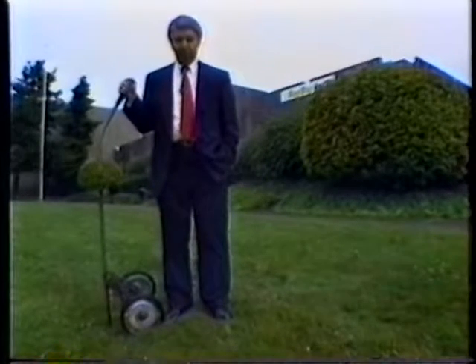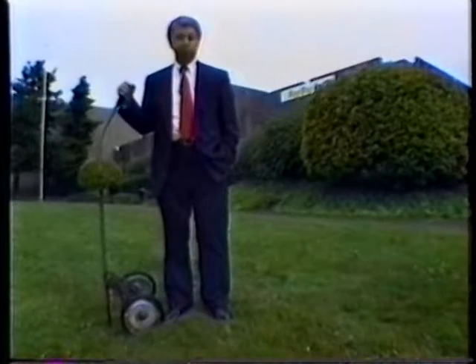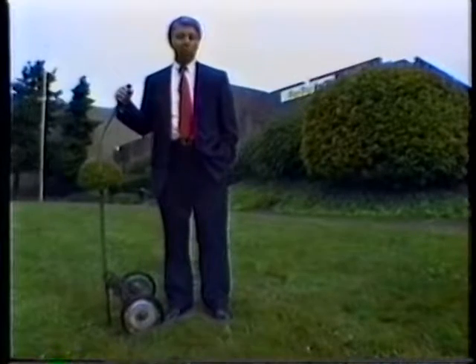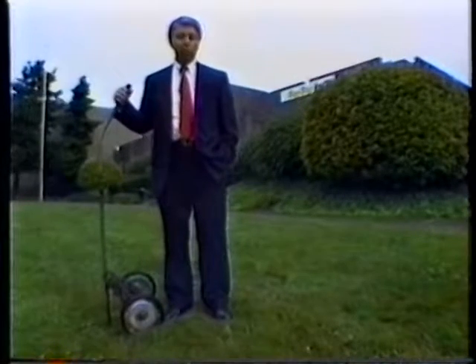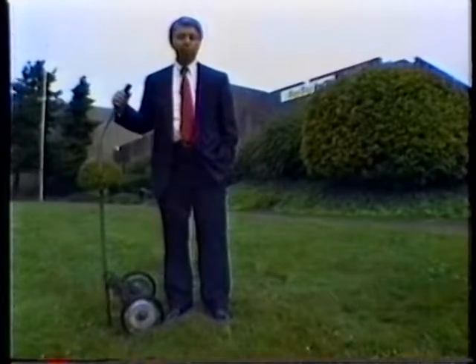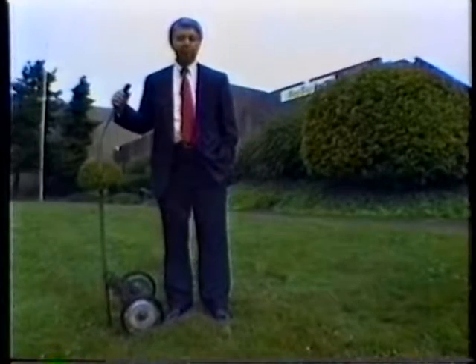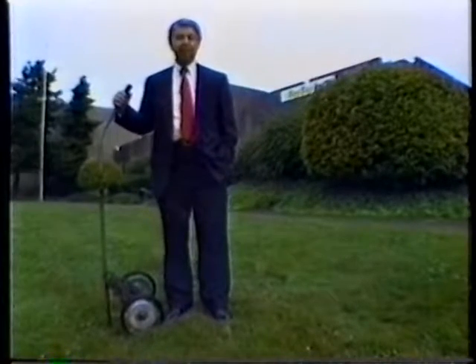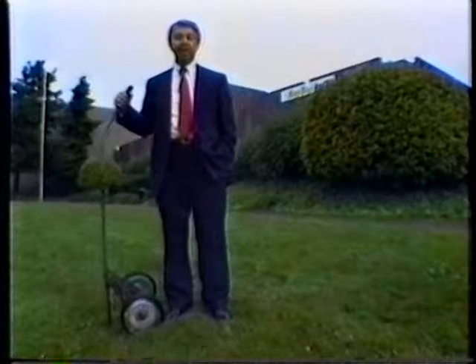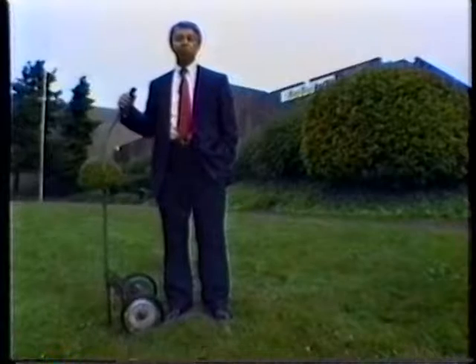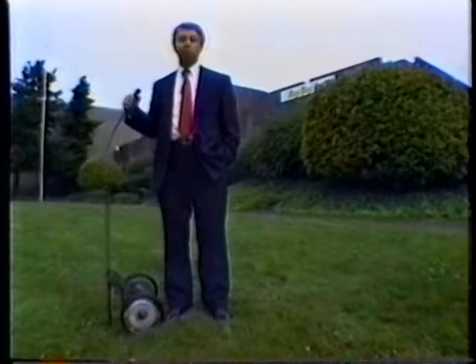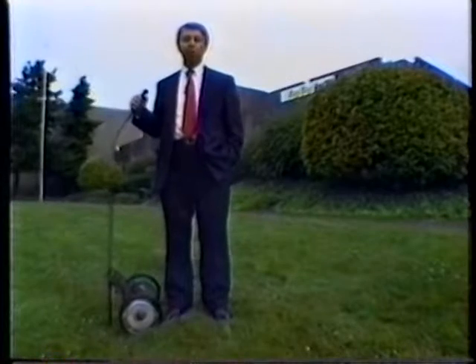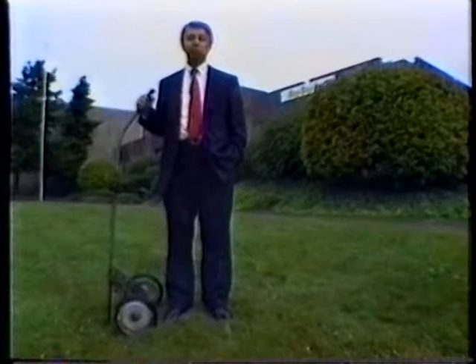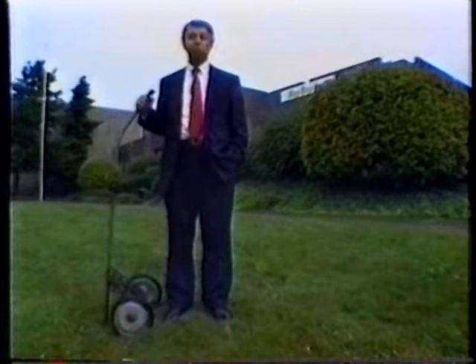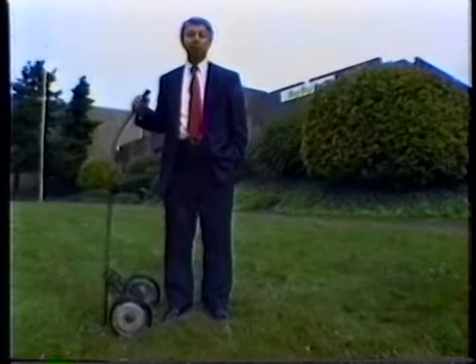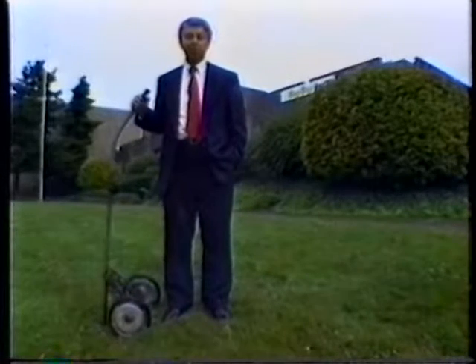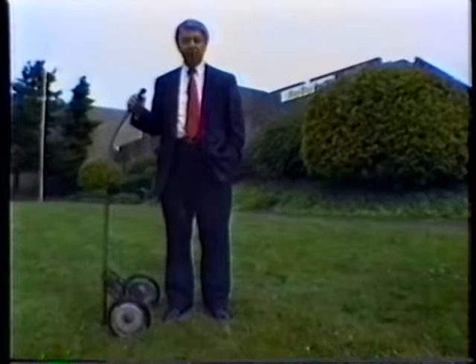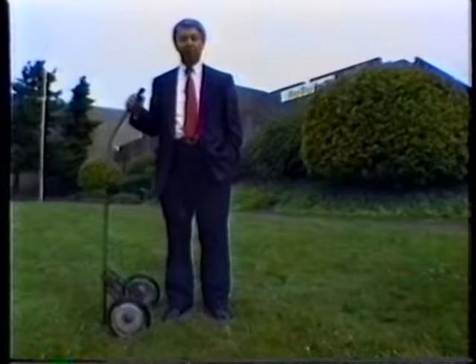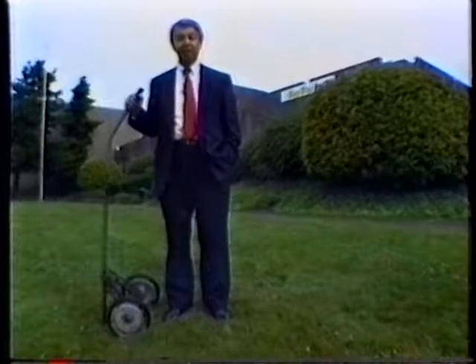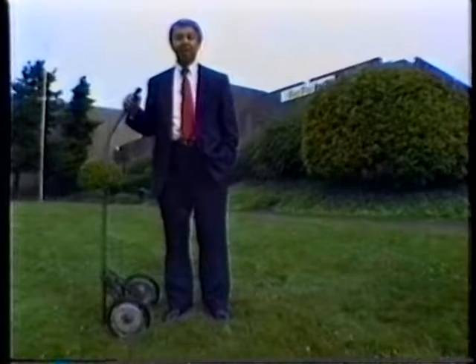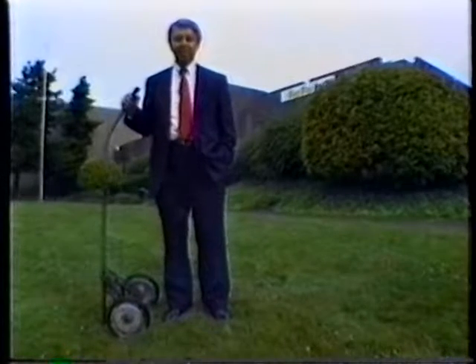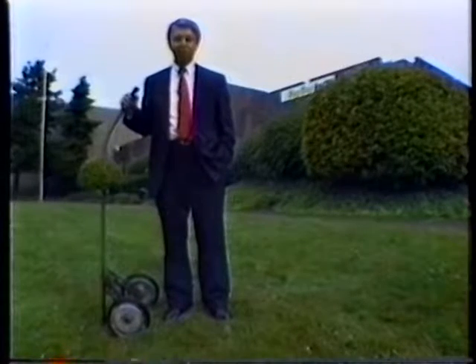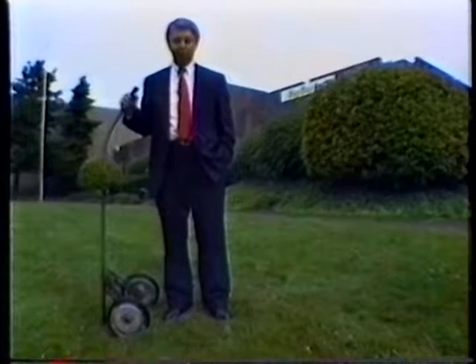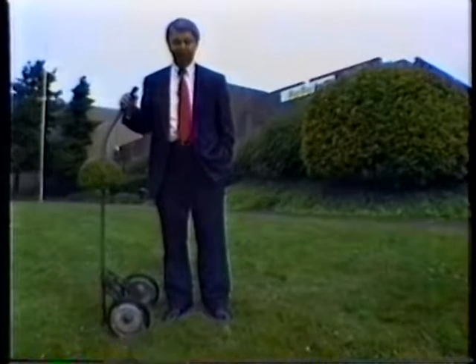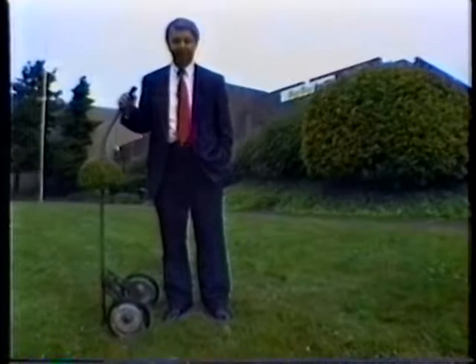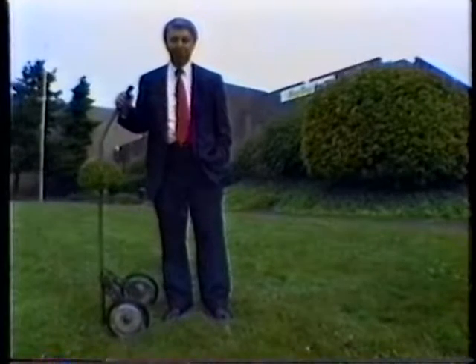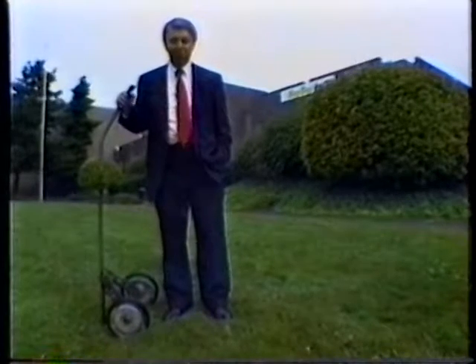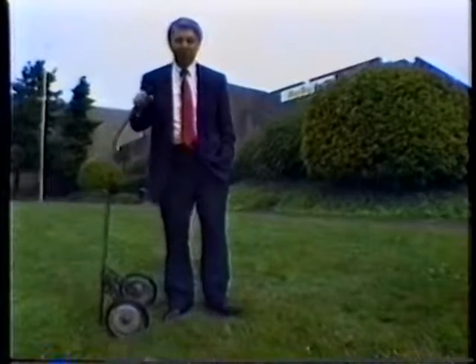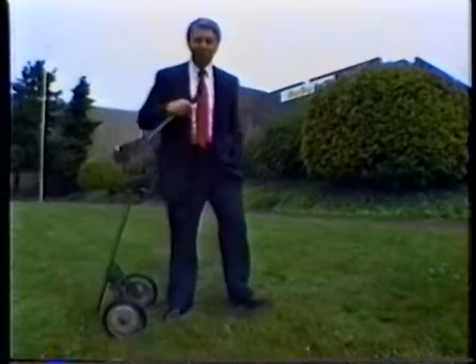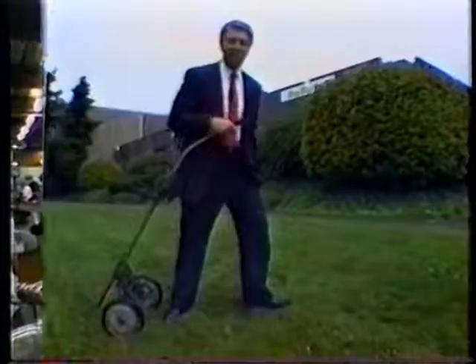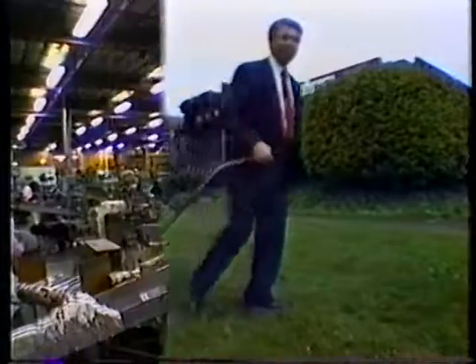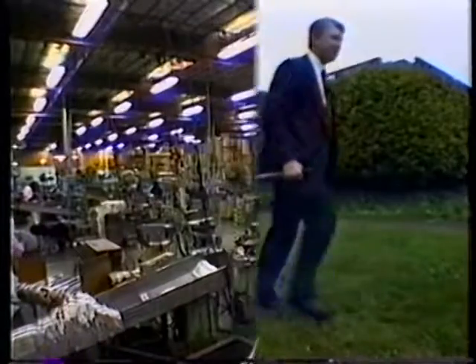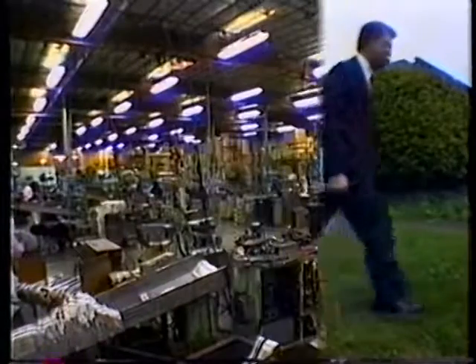The first one to incorporate die cast aluminum parts rolled off the assembly line in 1949. The rest, they say, is history.